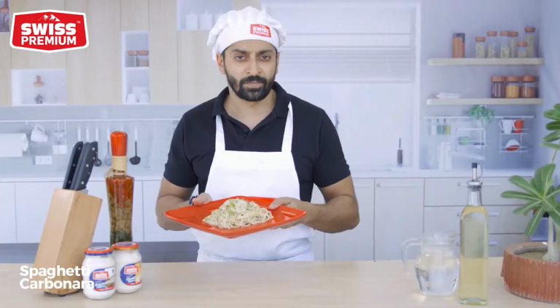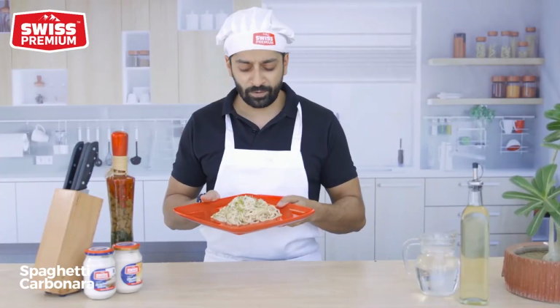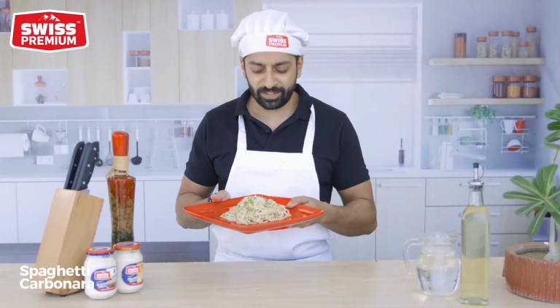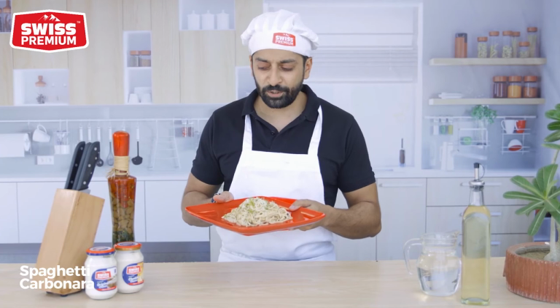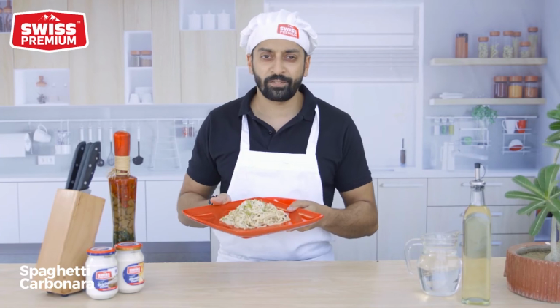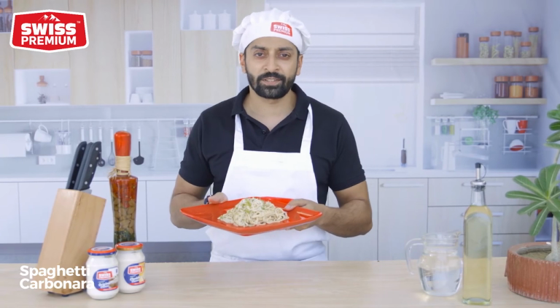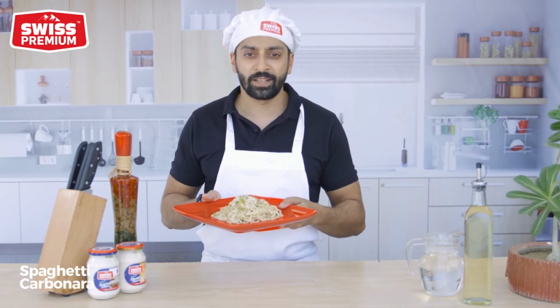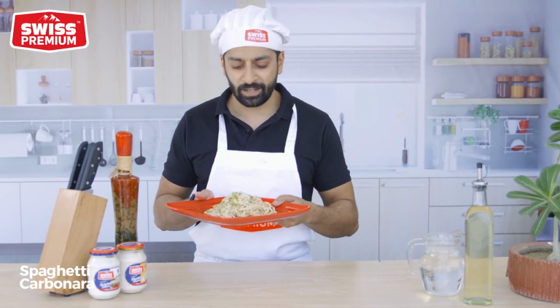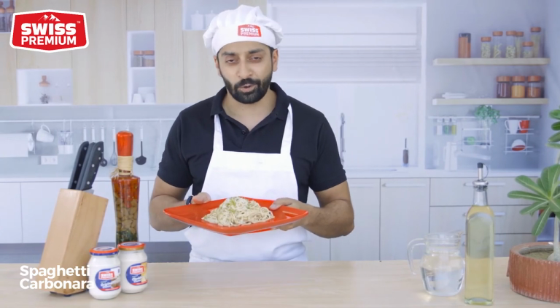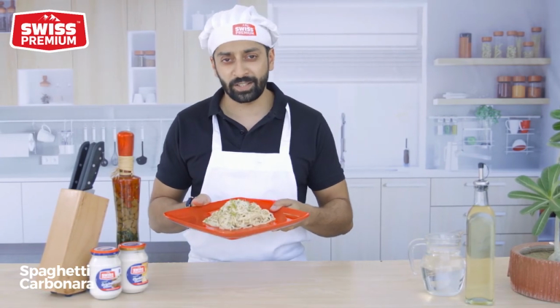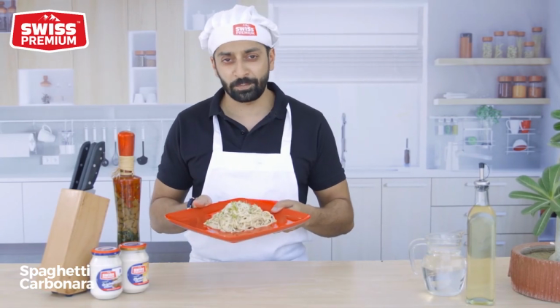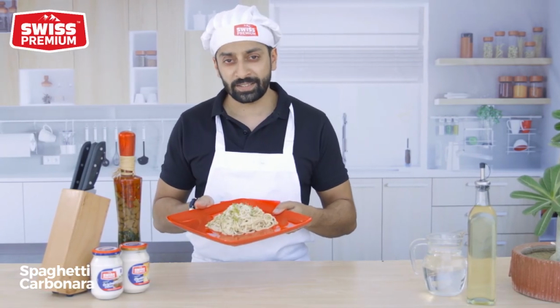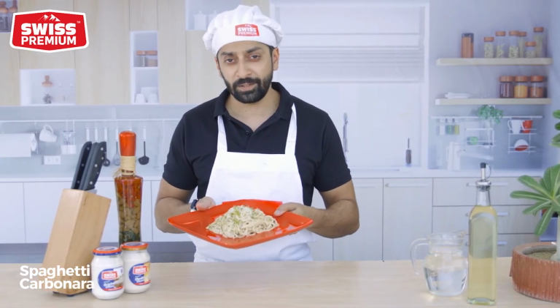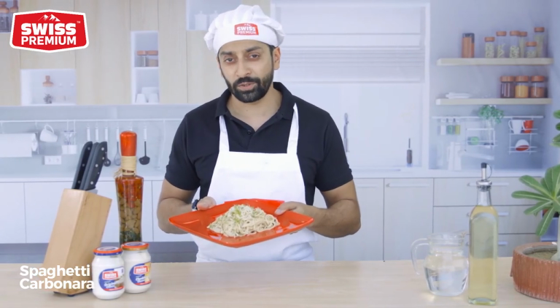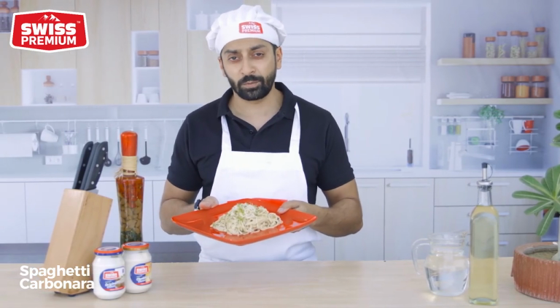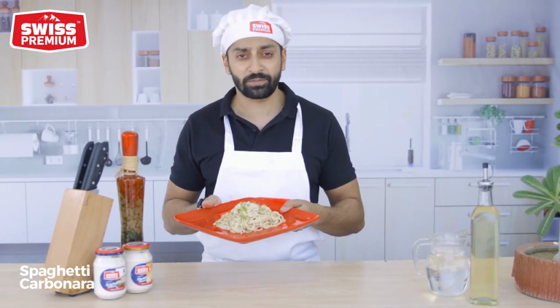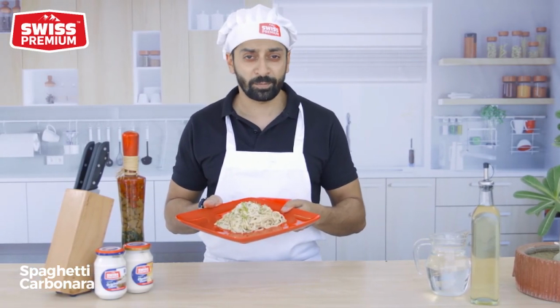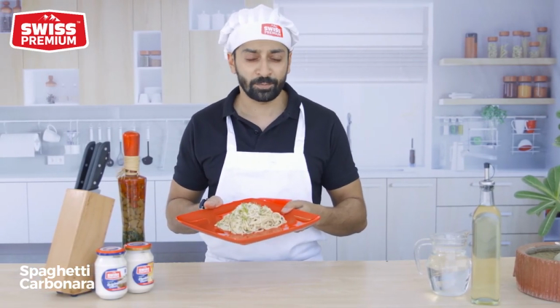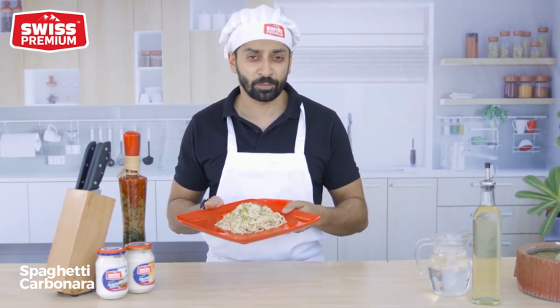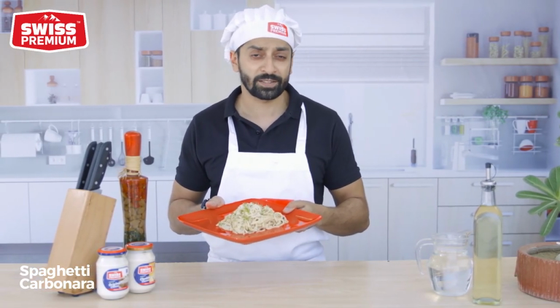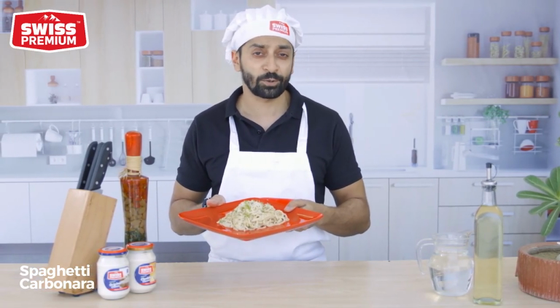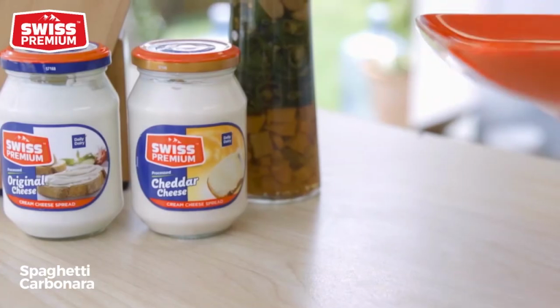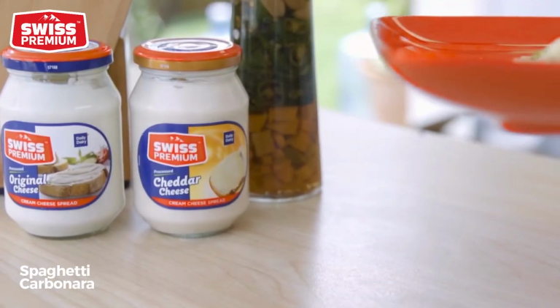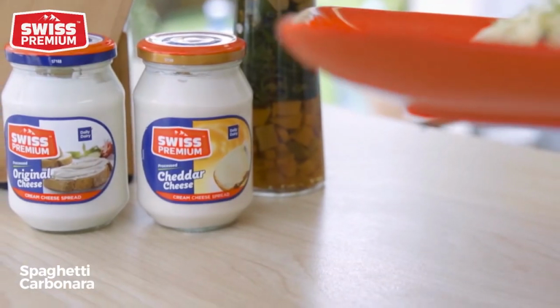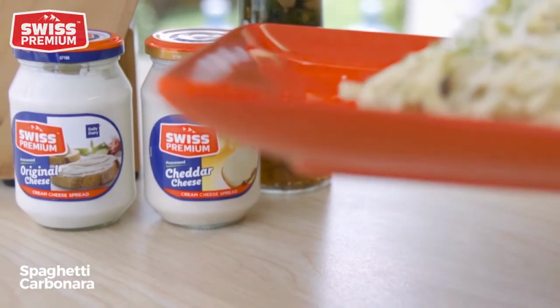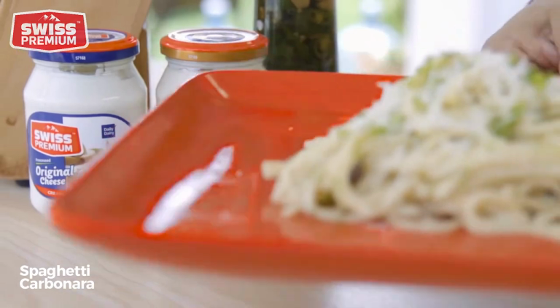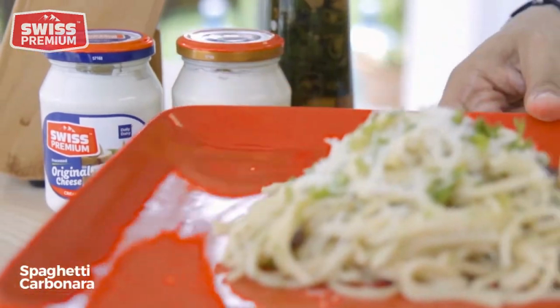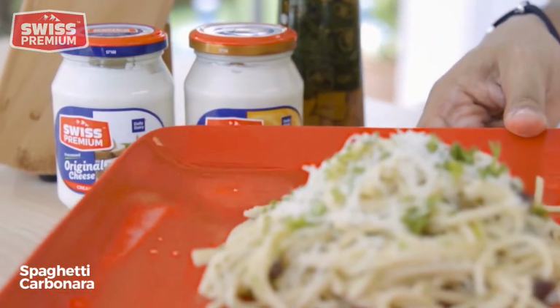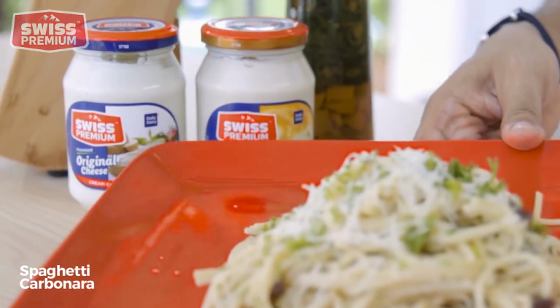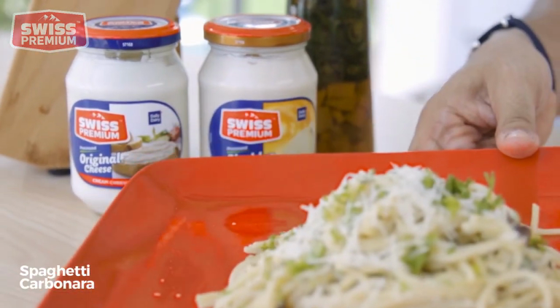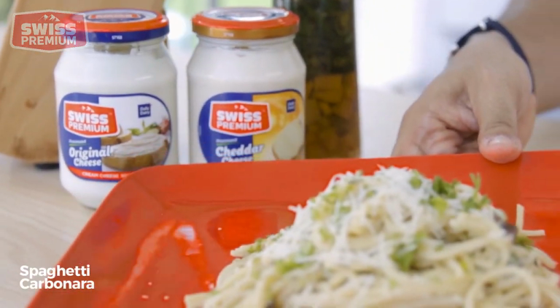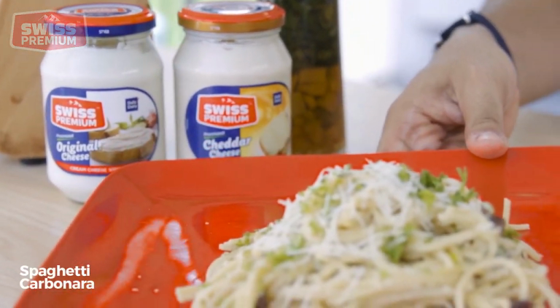And there you have it — a quick and easy pasta, done within five minutes, made with Pakistan's only locally manufactured Swiss Premium cream cheese spread.